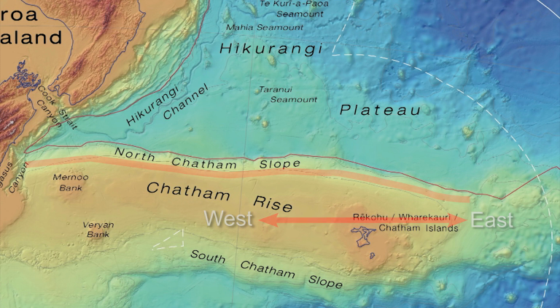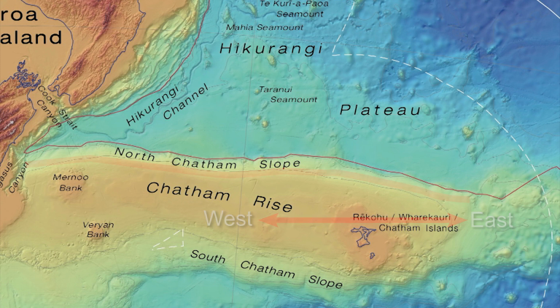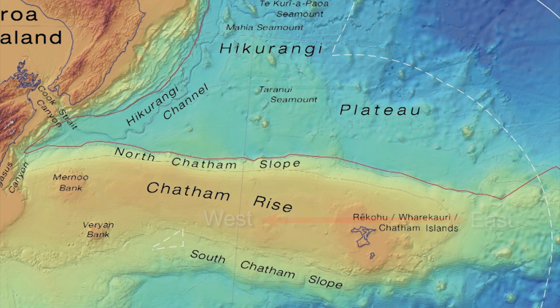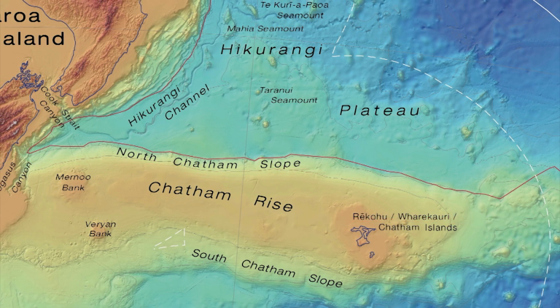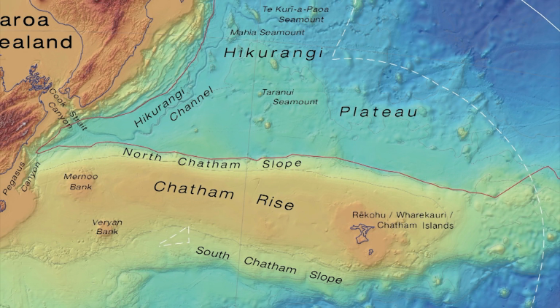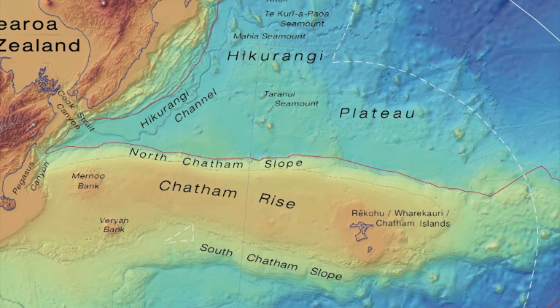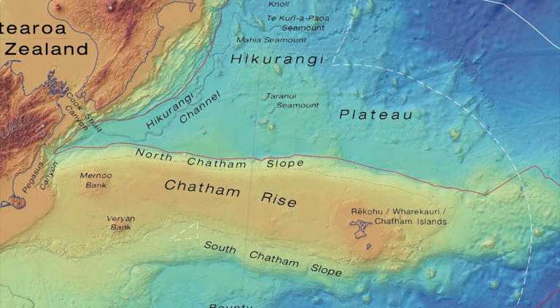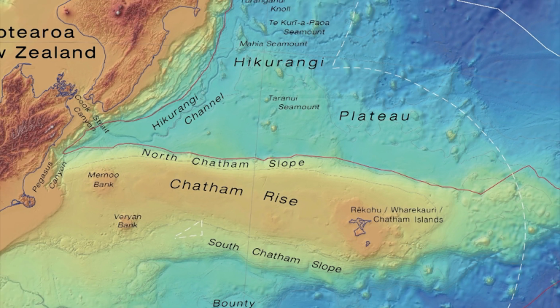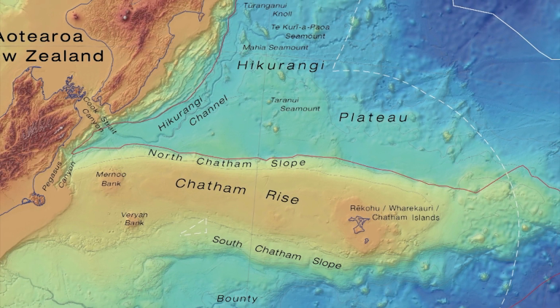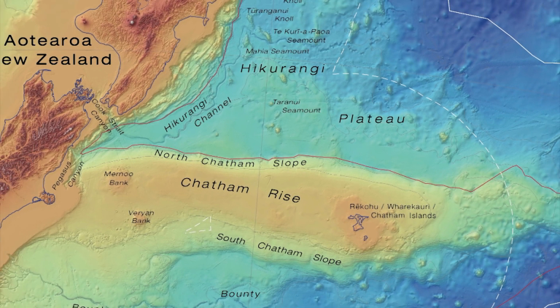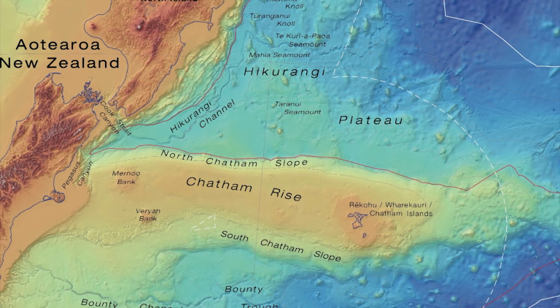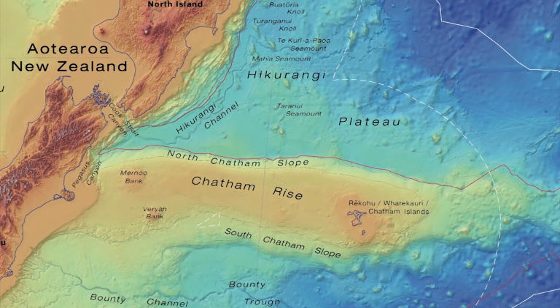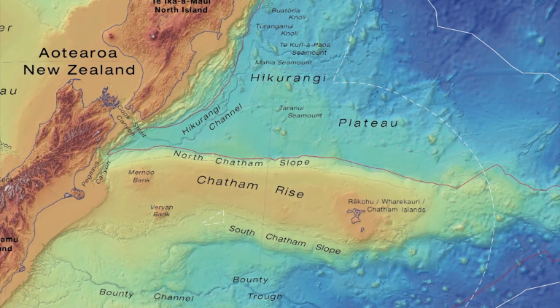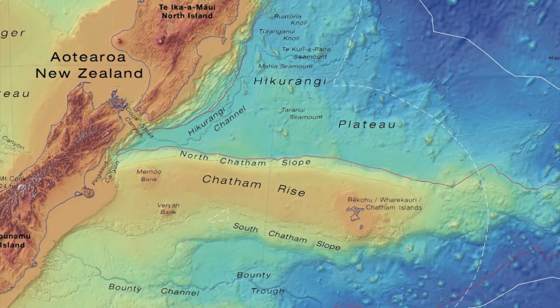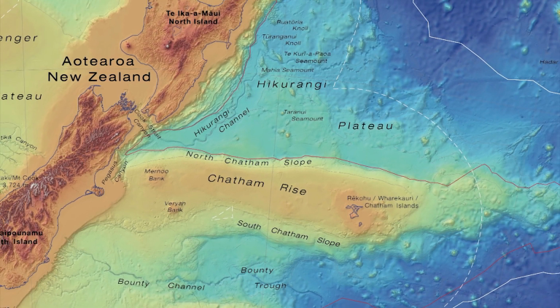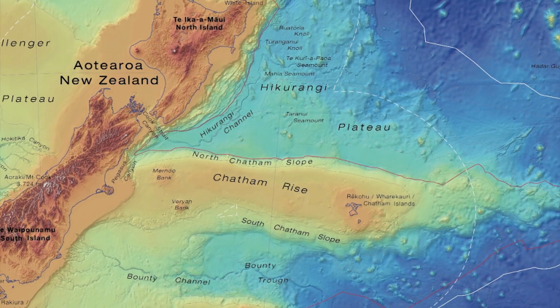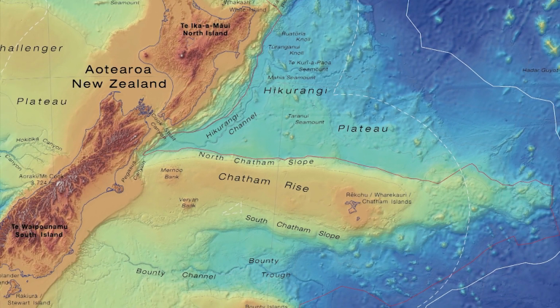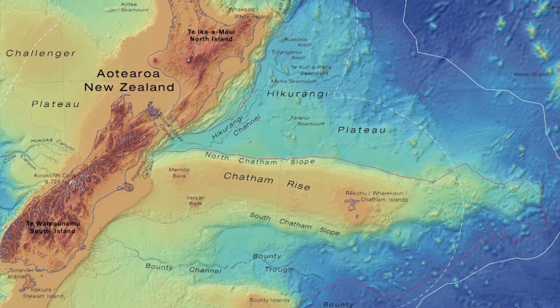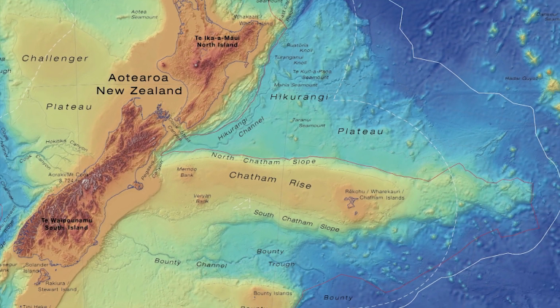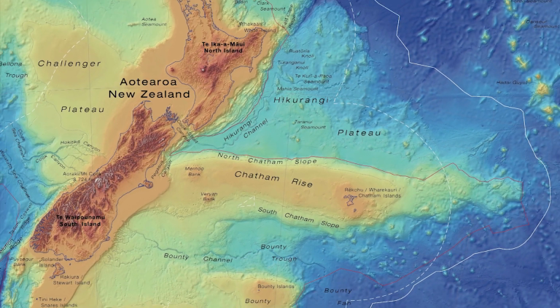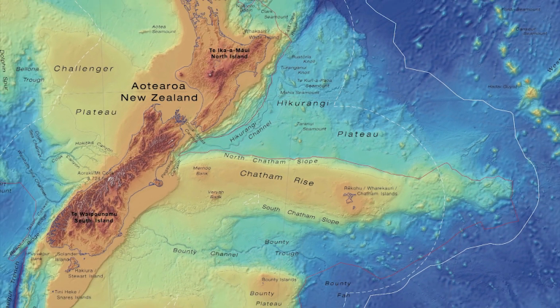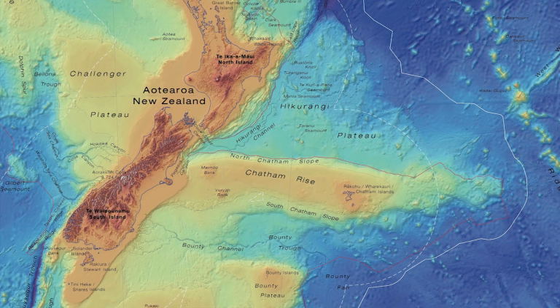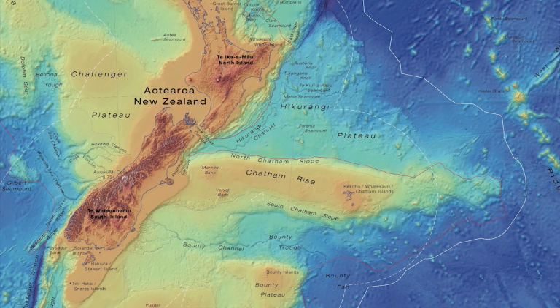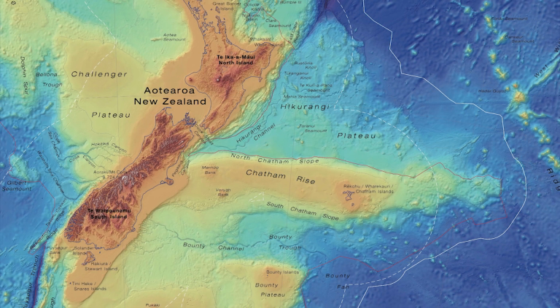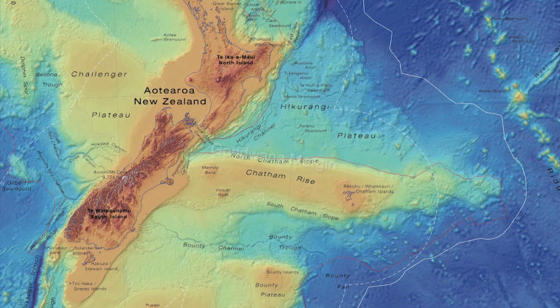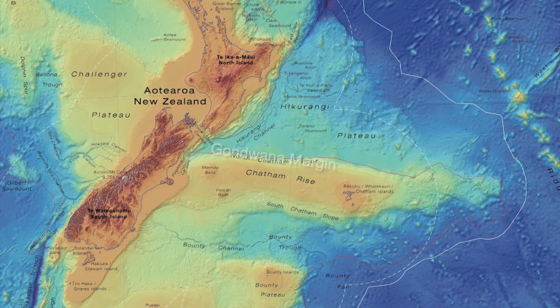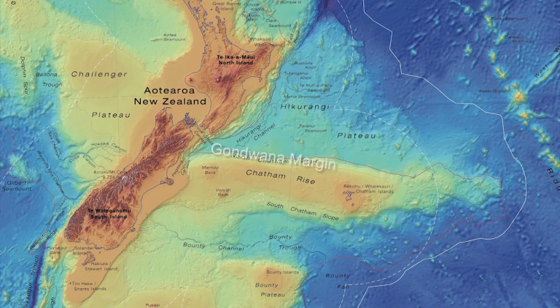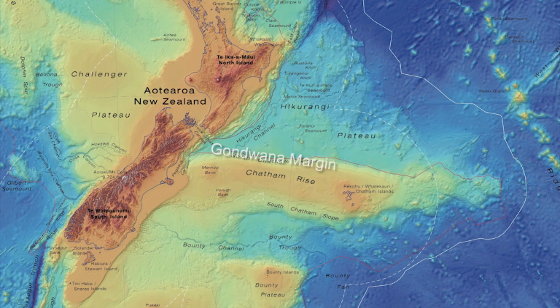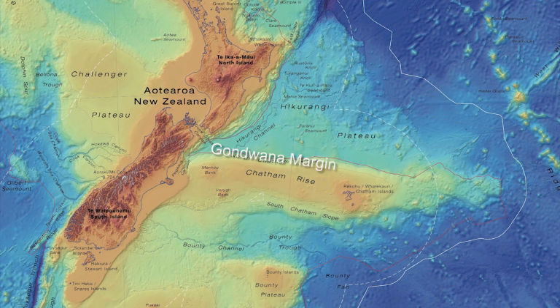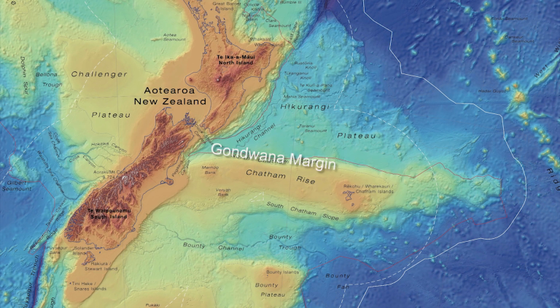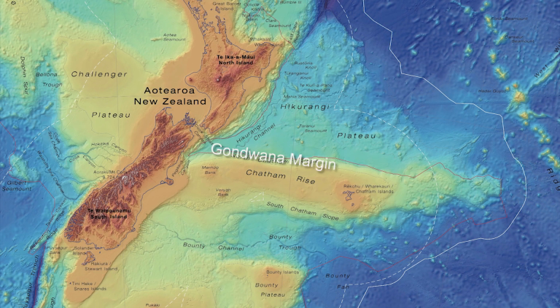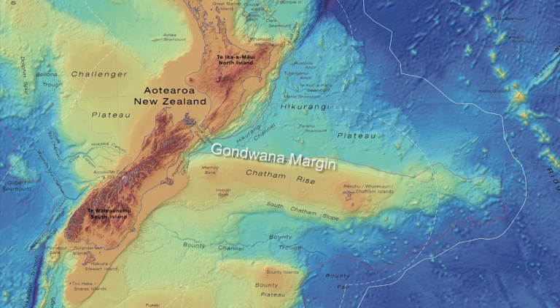Amazingly, the northern edge of the Chatham Rise is one of the best preserved remnants of the original Gondwana margin.